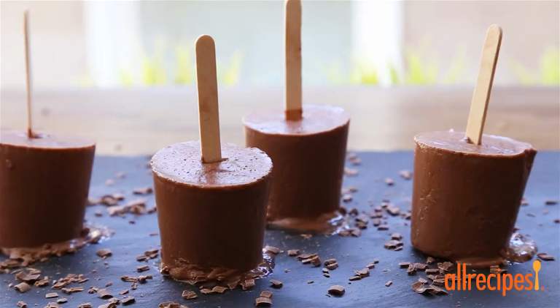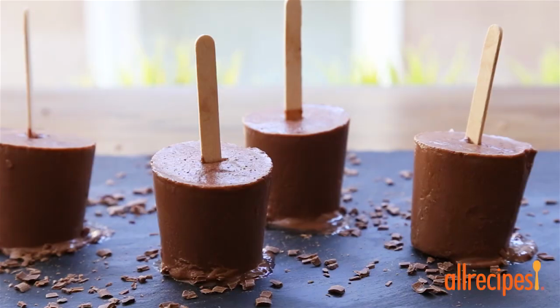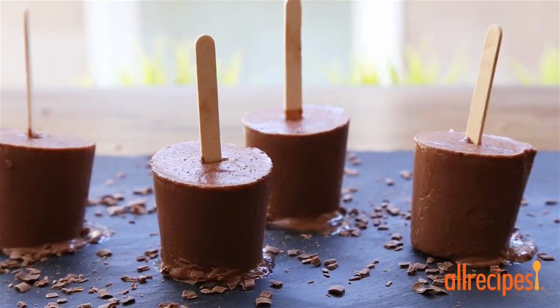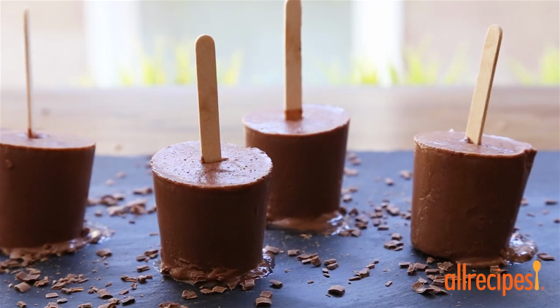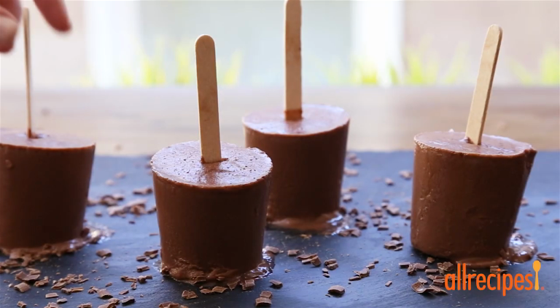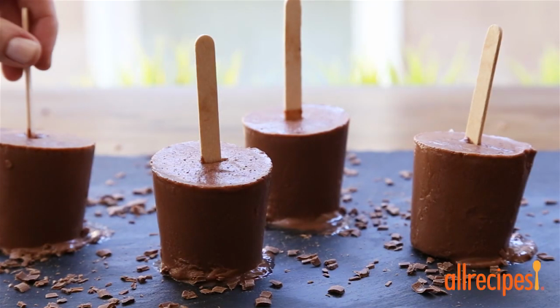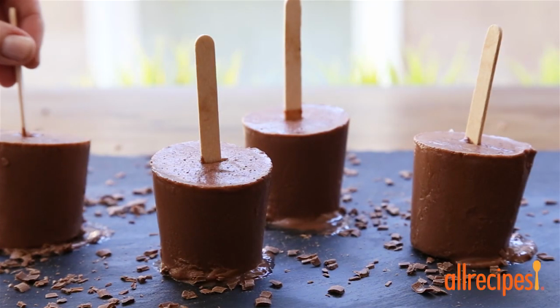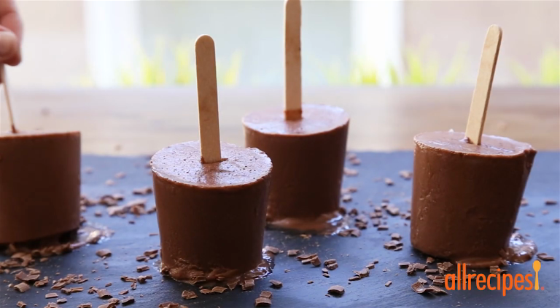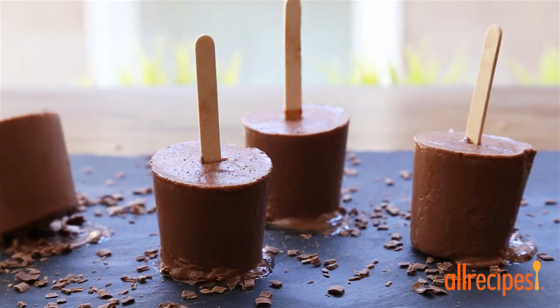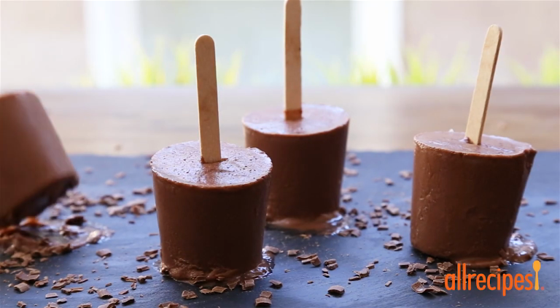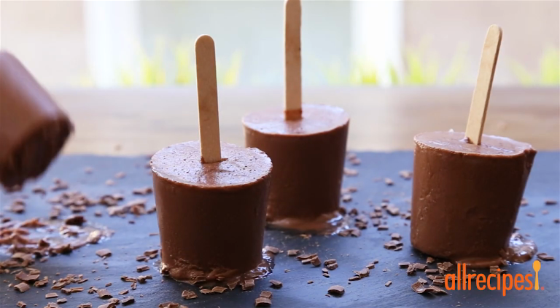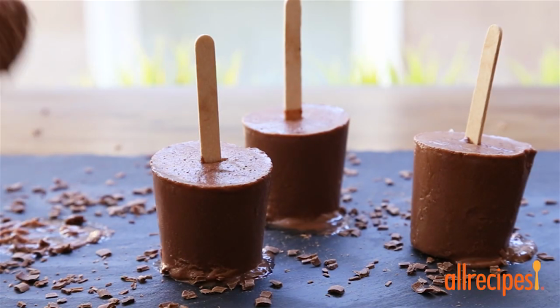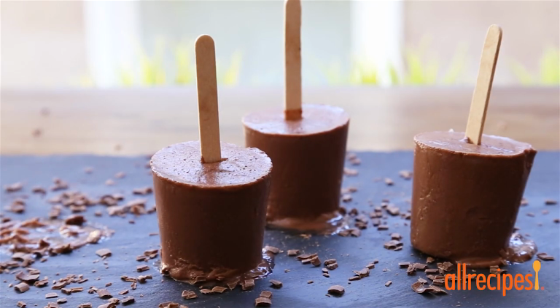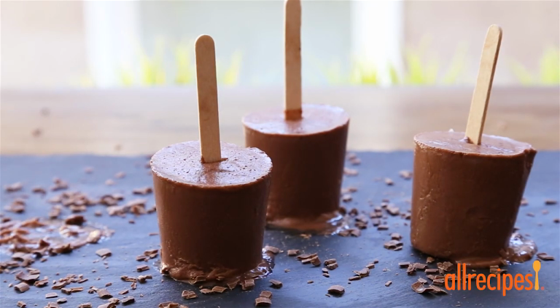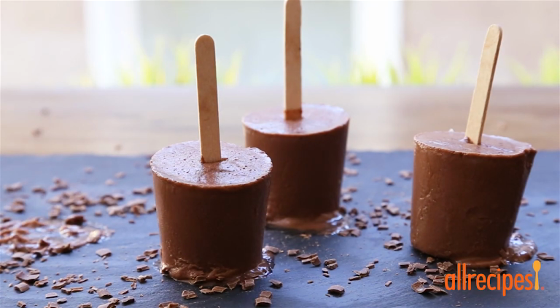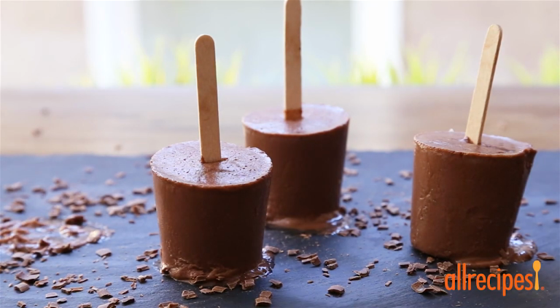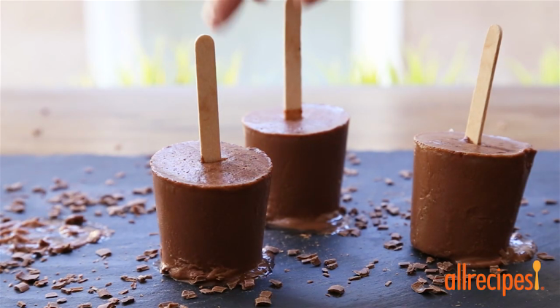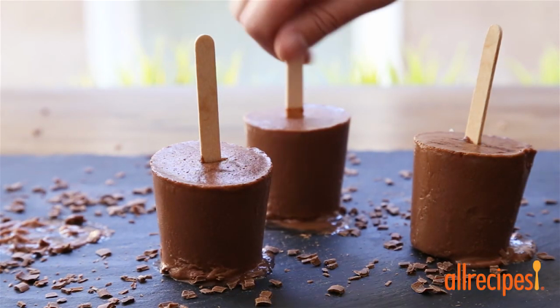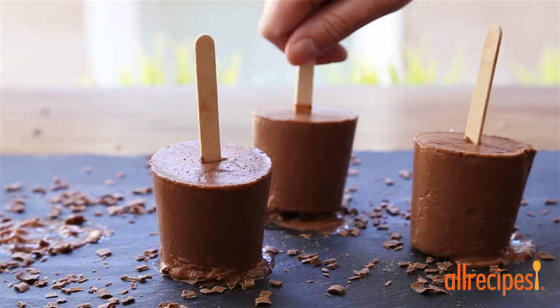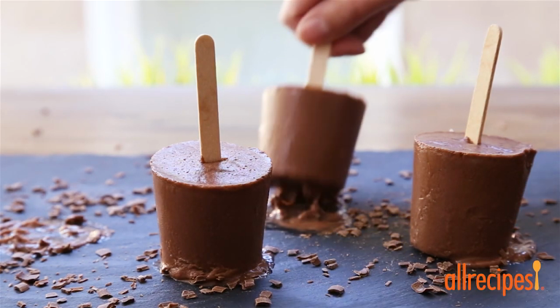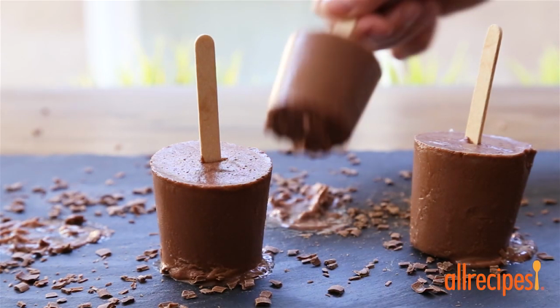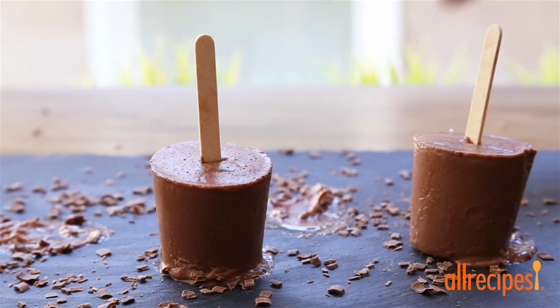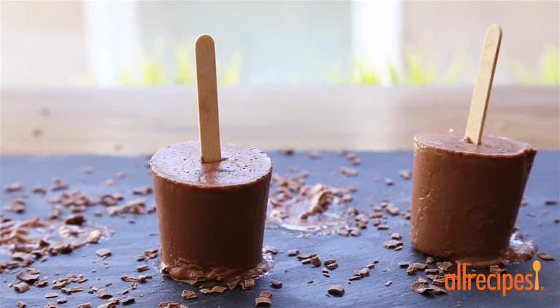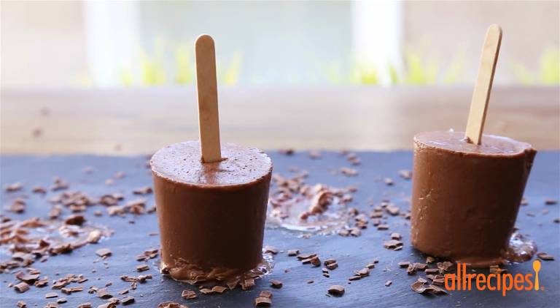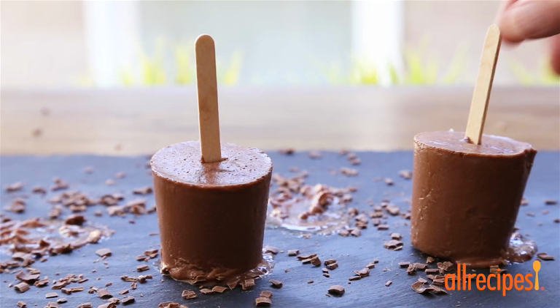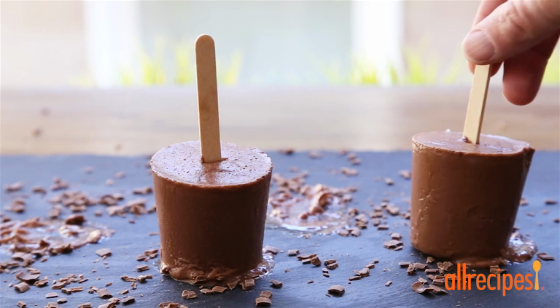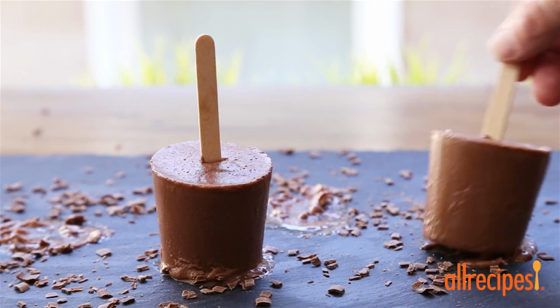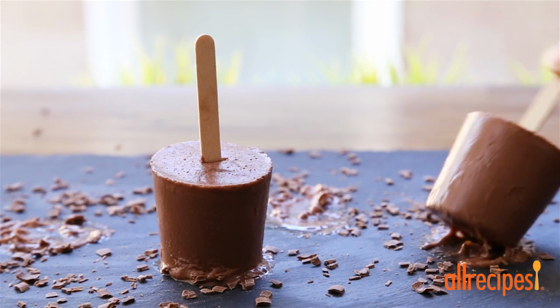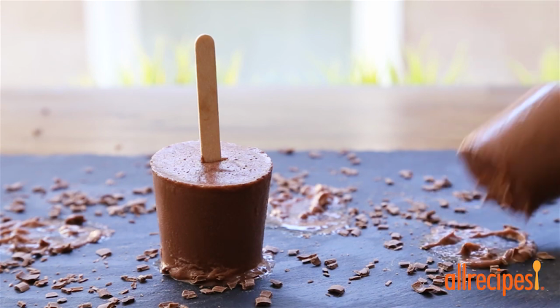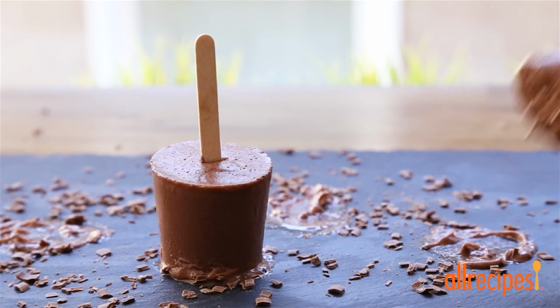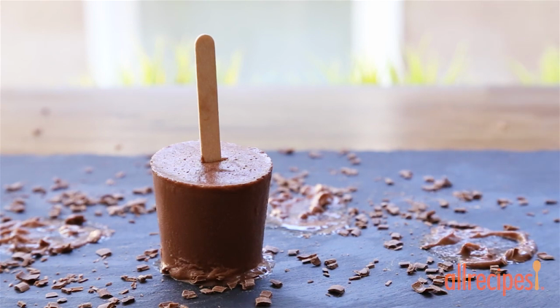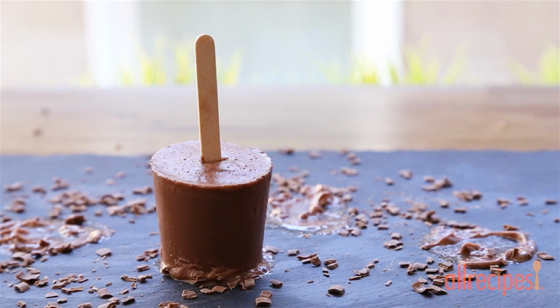These chocolate fudge pops are just like you remember as a kid. The perfect refreshing treat on a hot day.